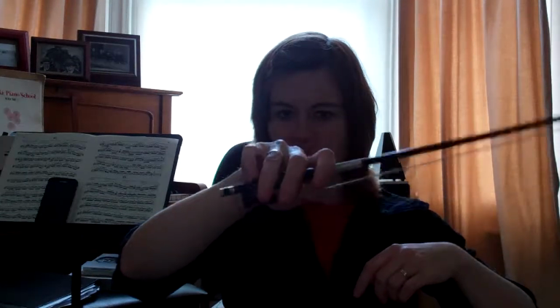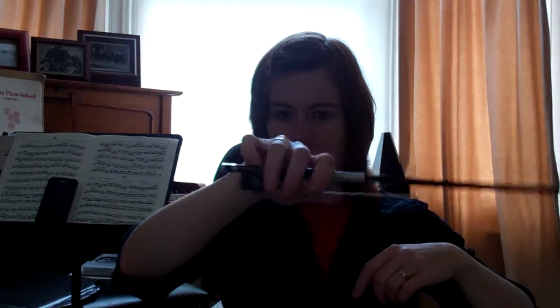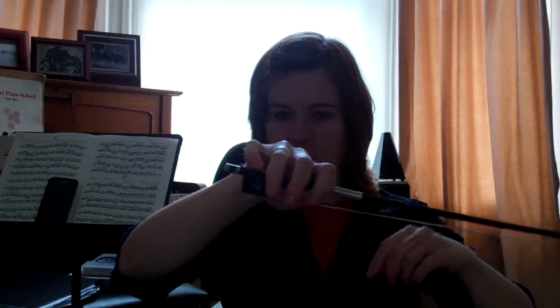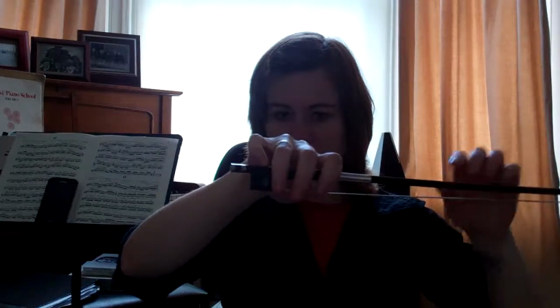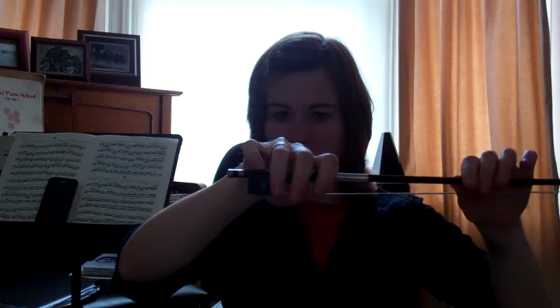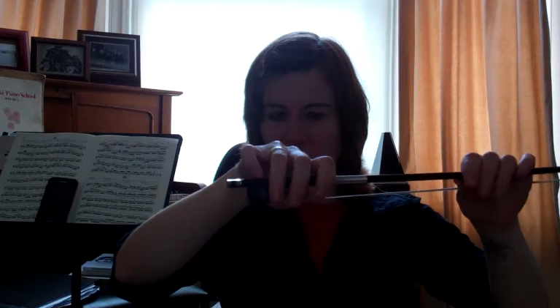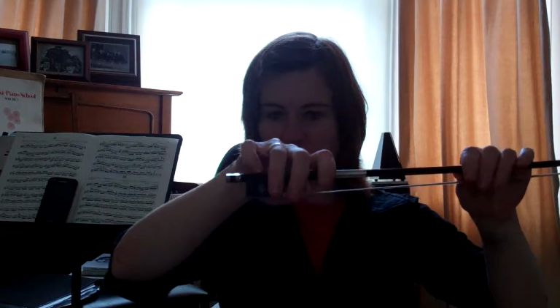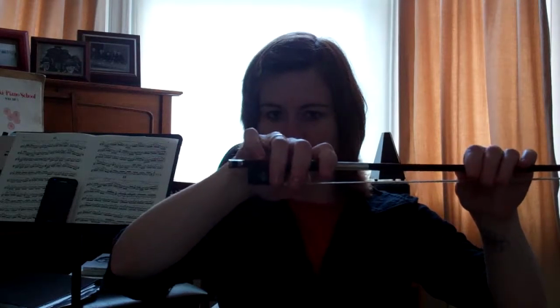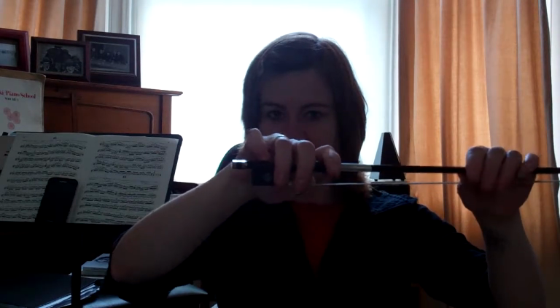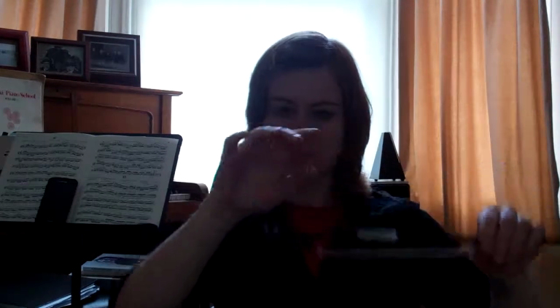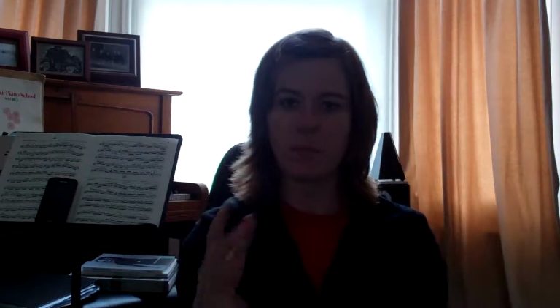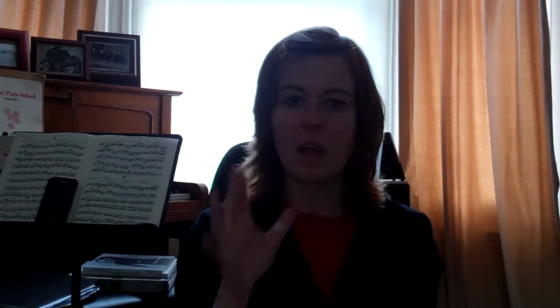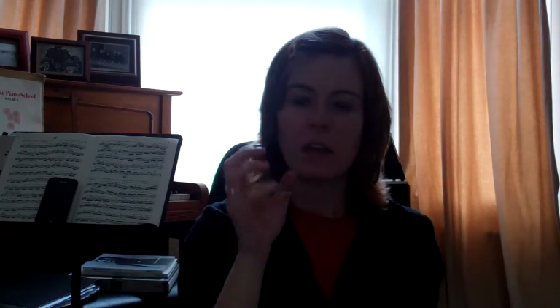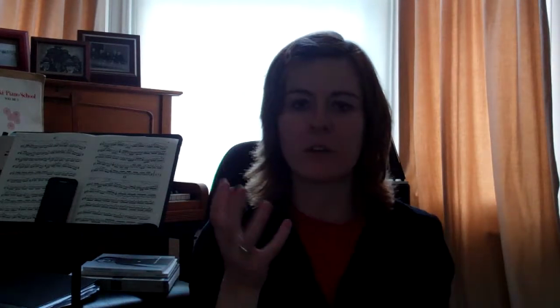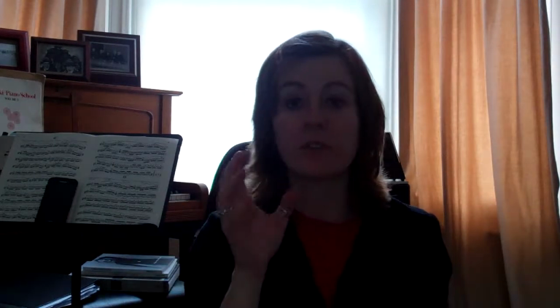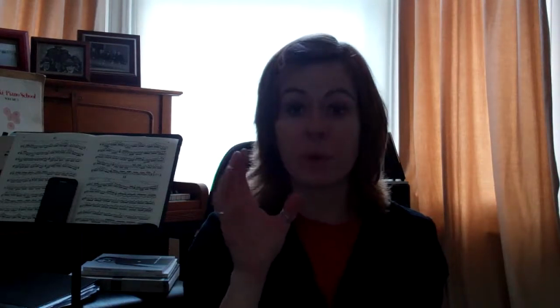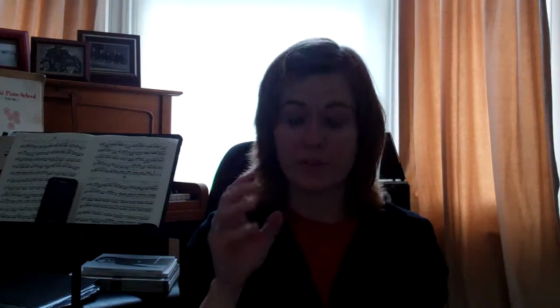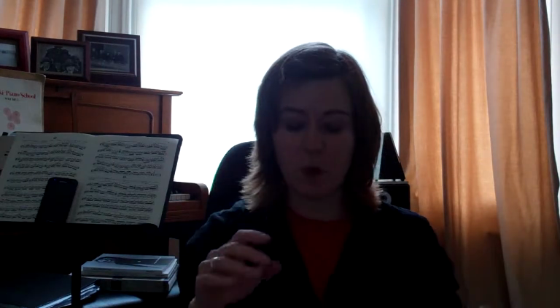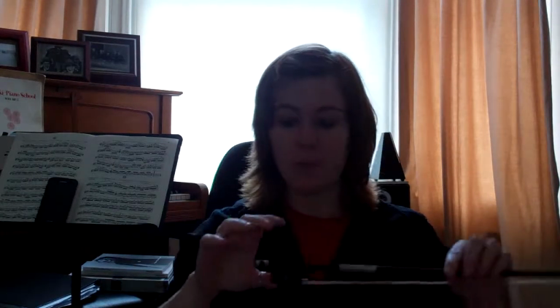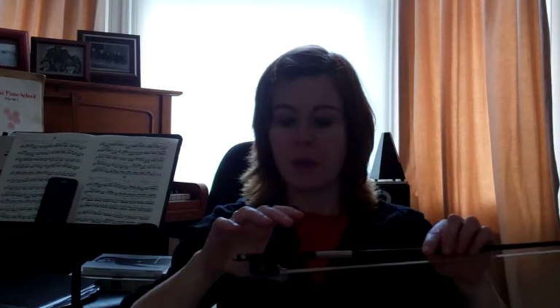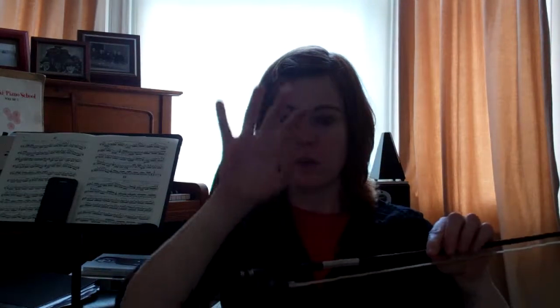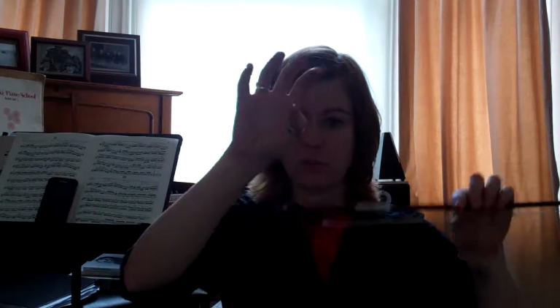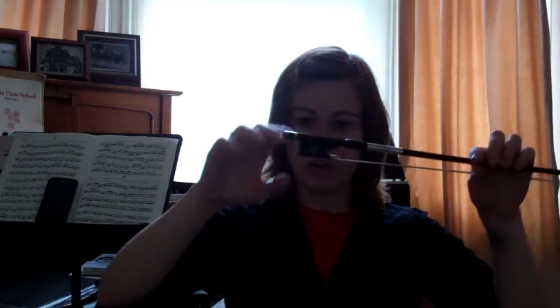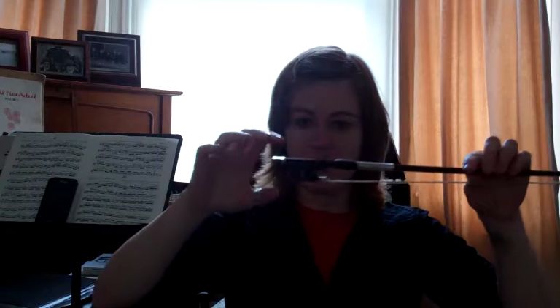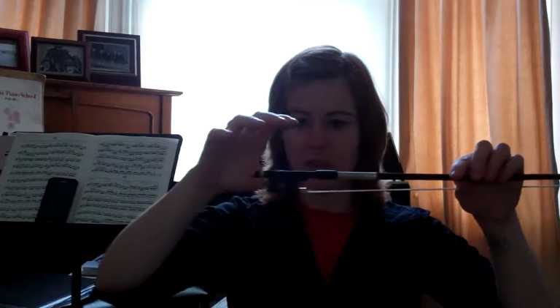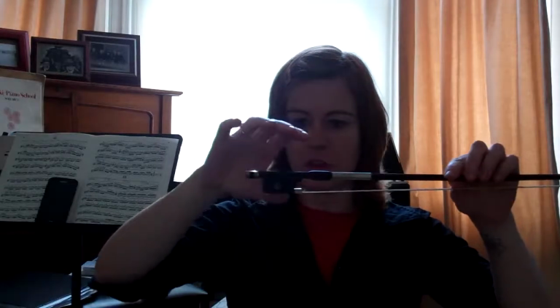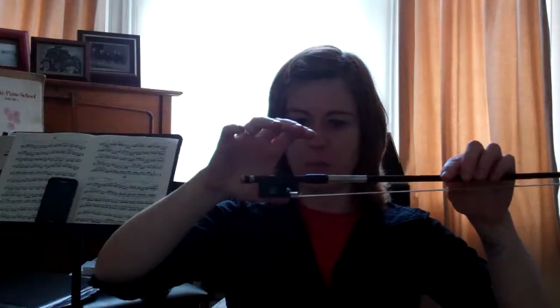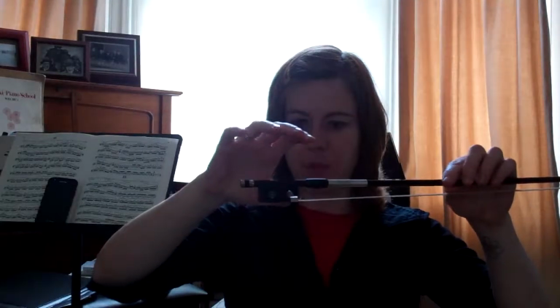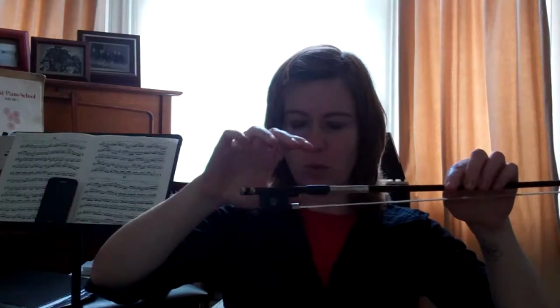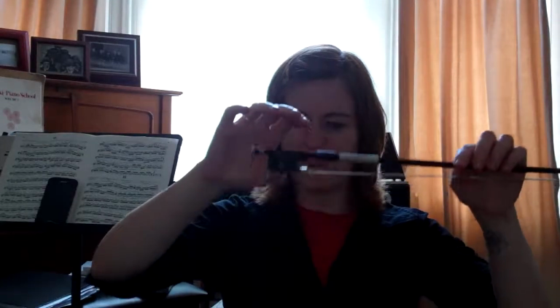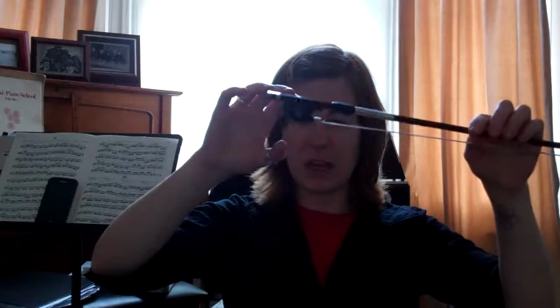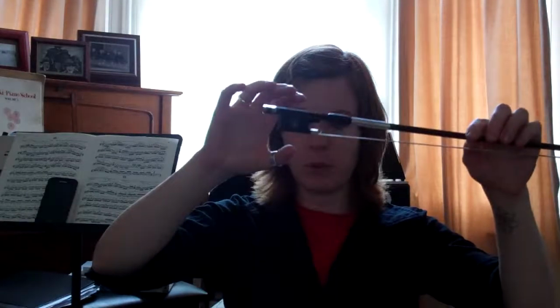If I lift my little finger, the bow comes up — this little finger acts like a seesaw. Now if you're still quite small, you can try one of the beginner bow grips.